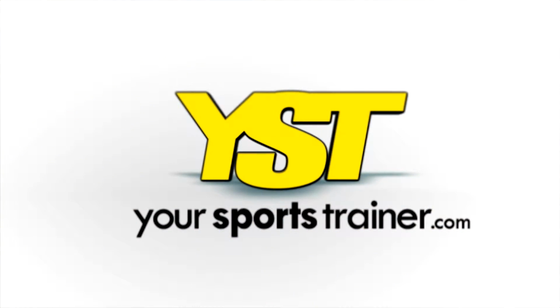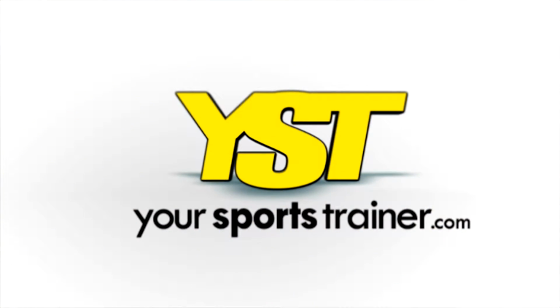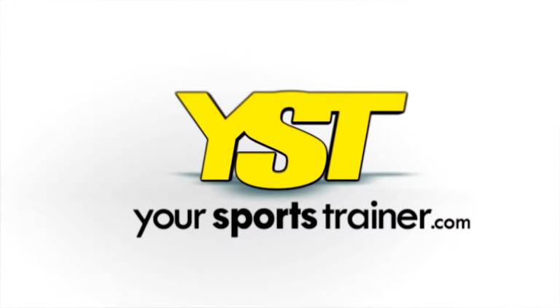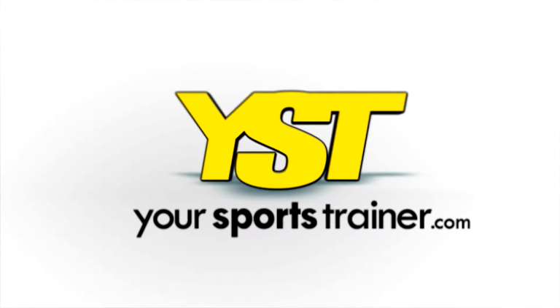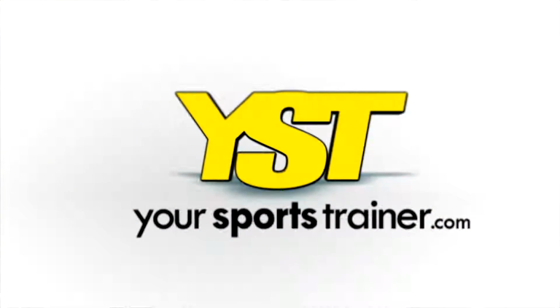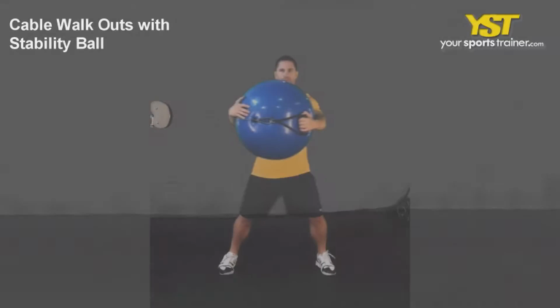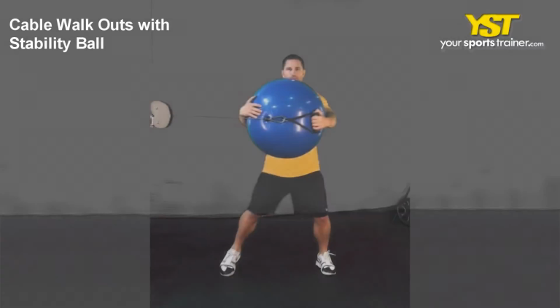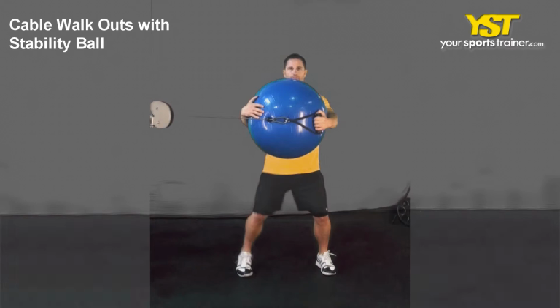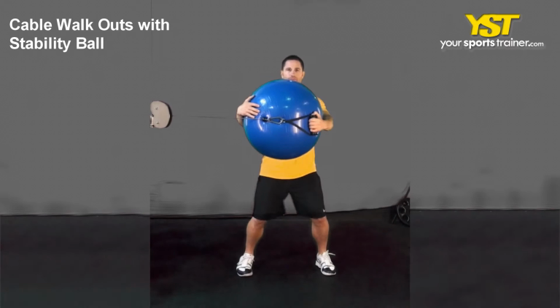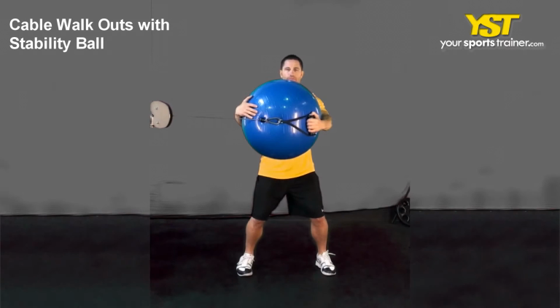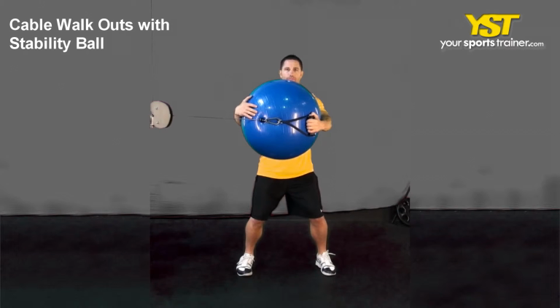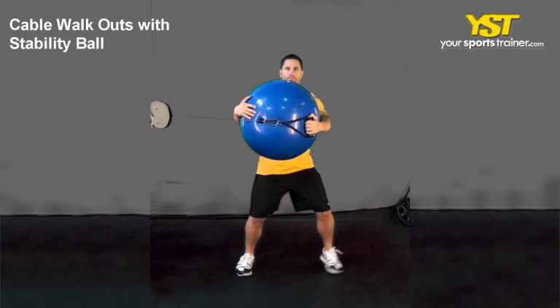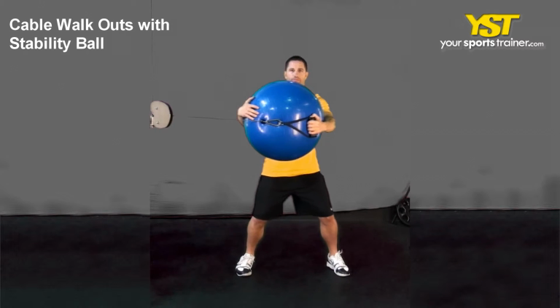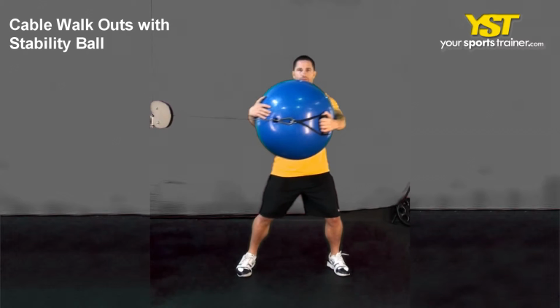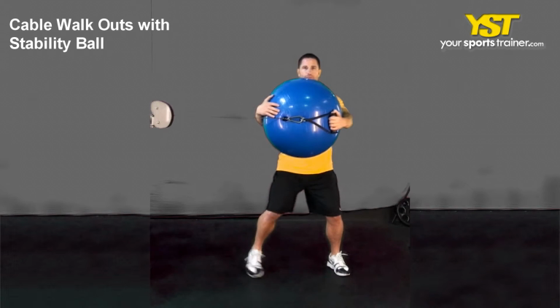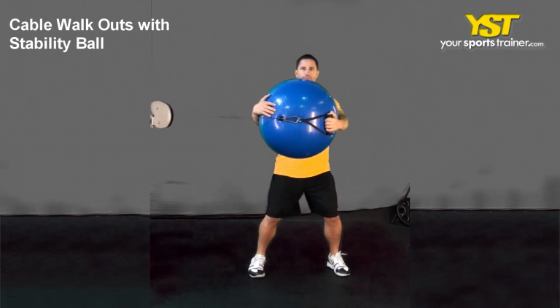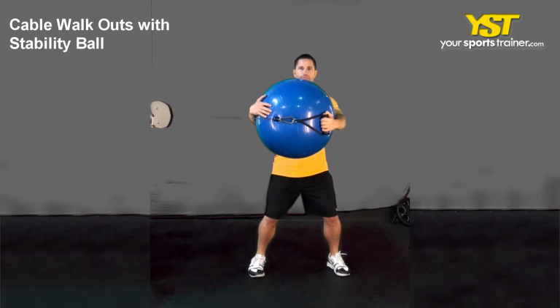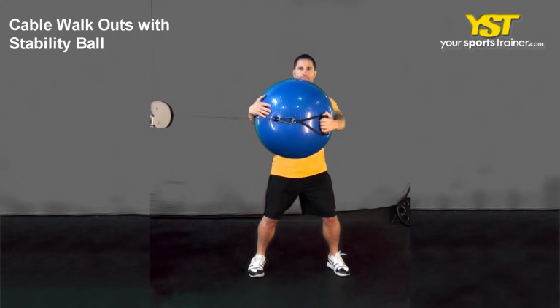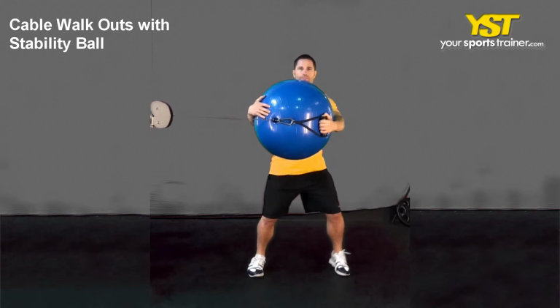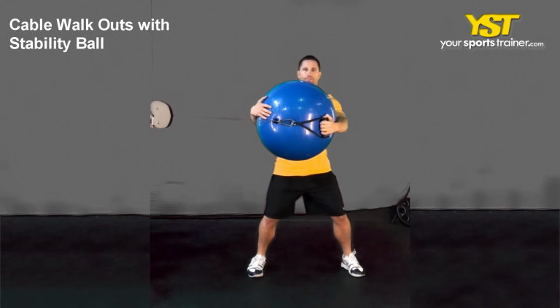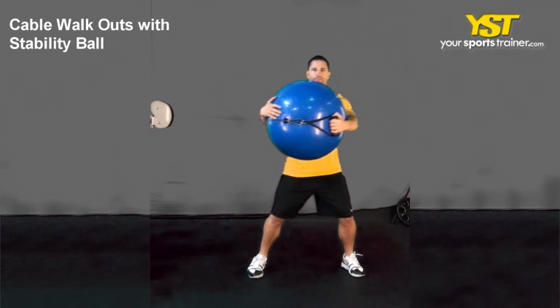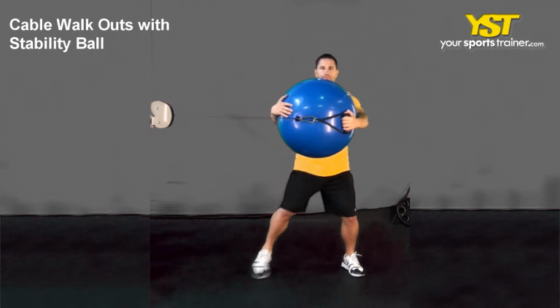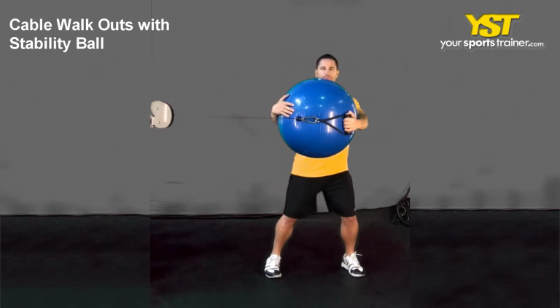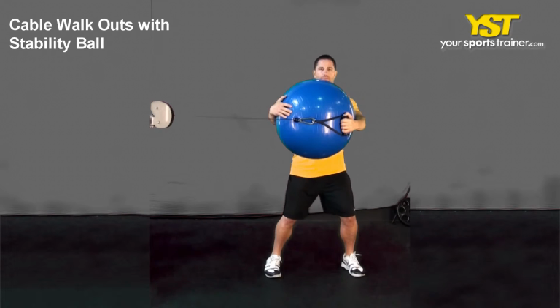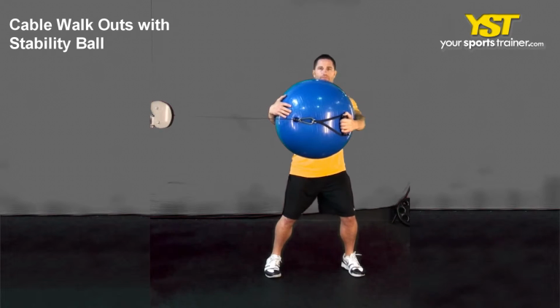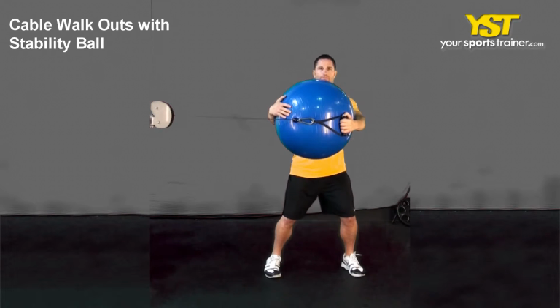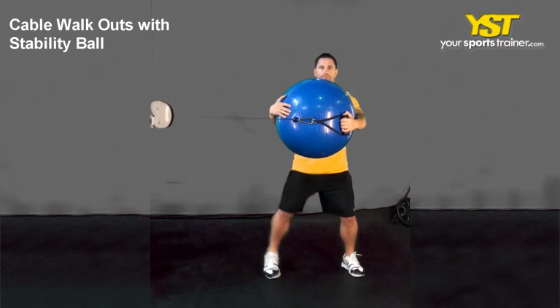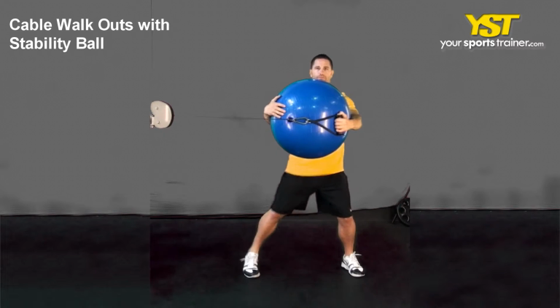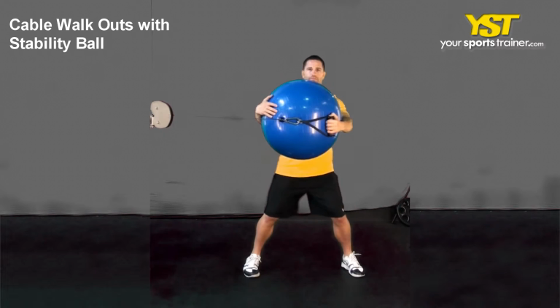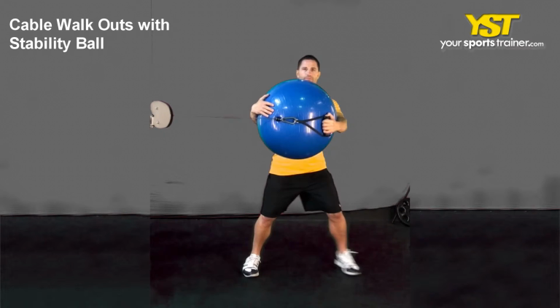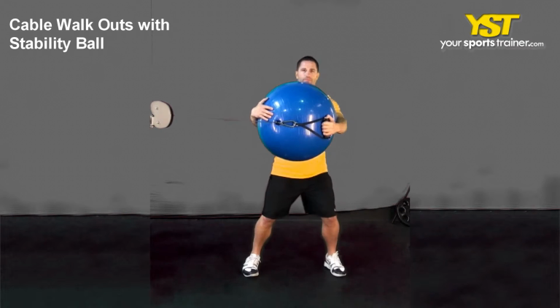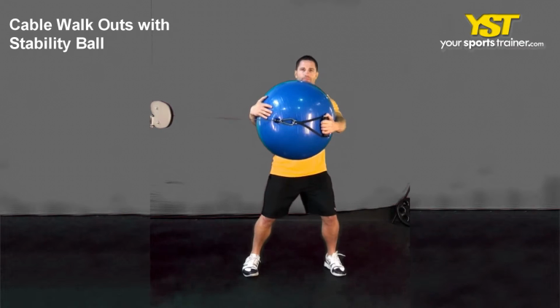This video clip shows how to do the cable walkouts with stability ball exercise.